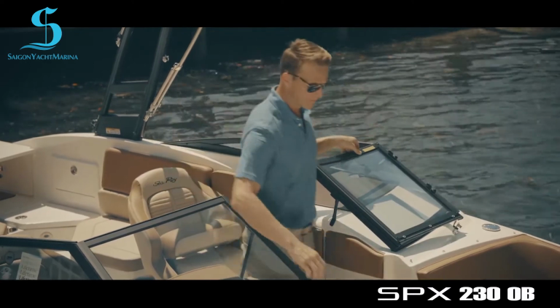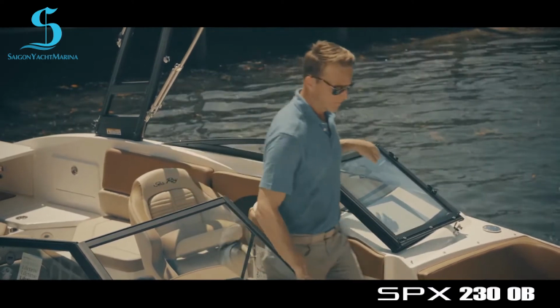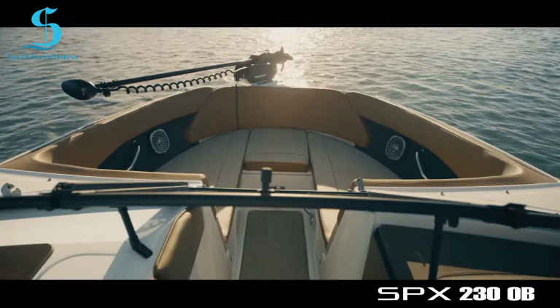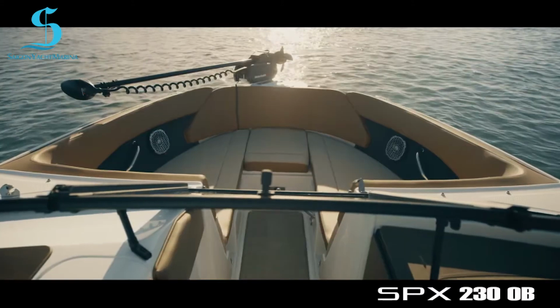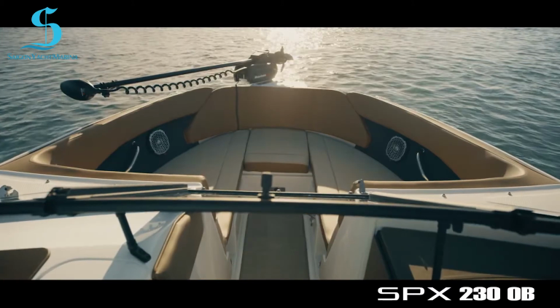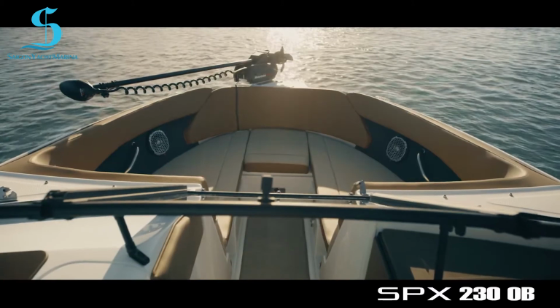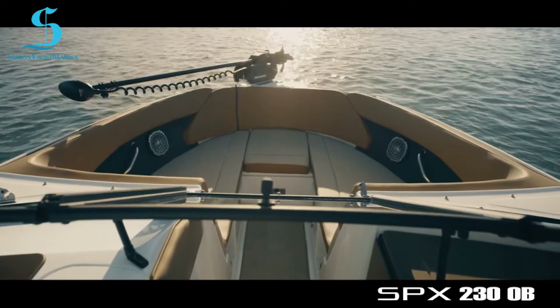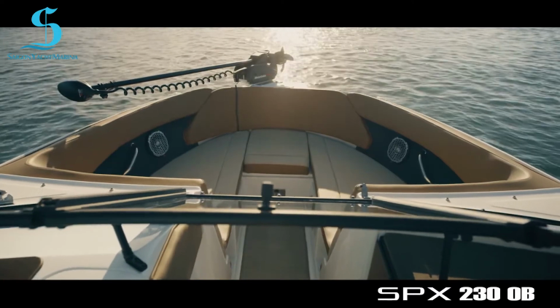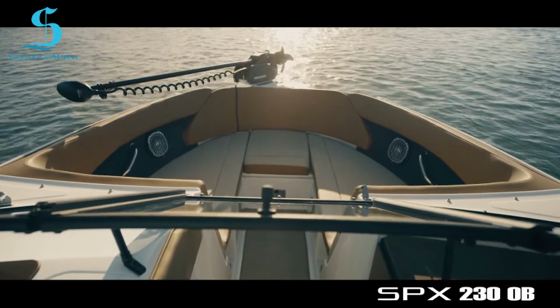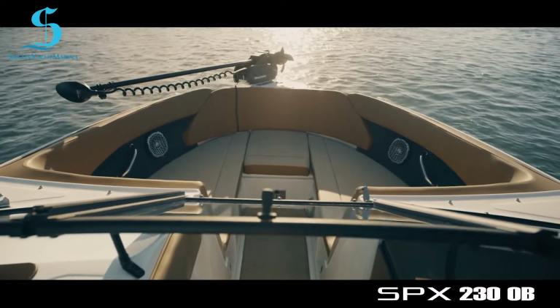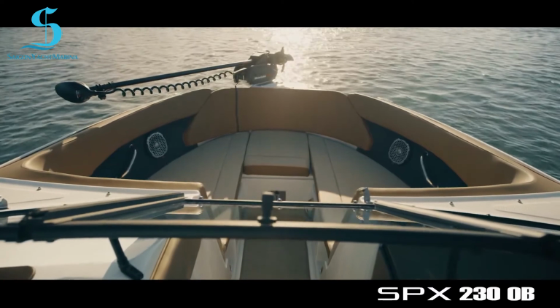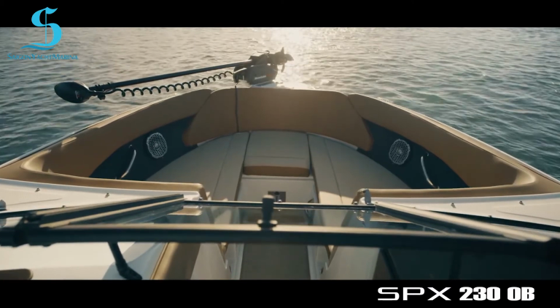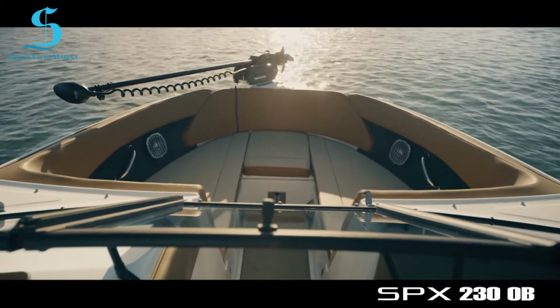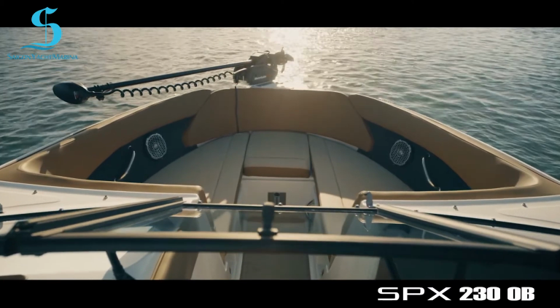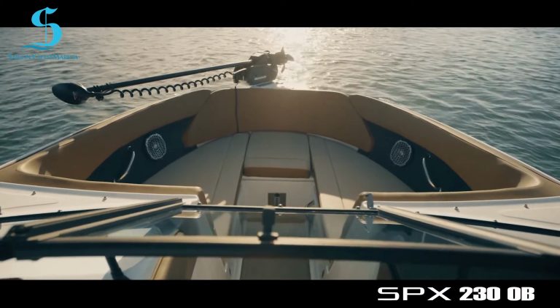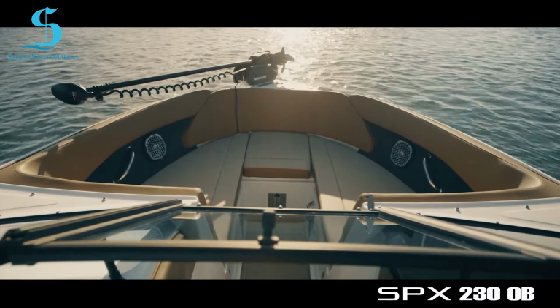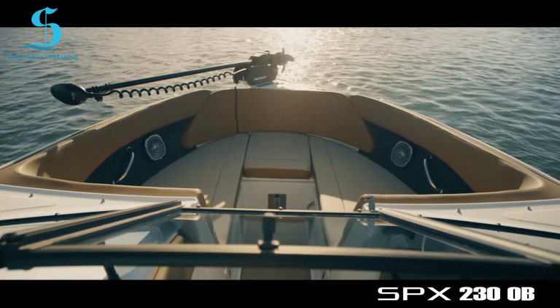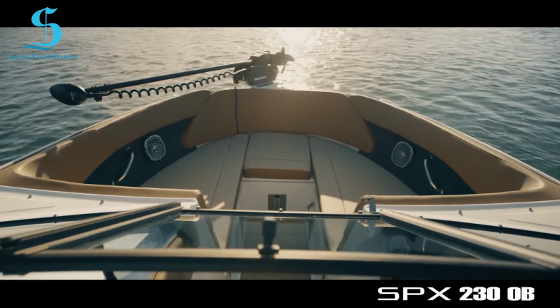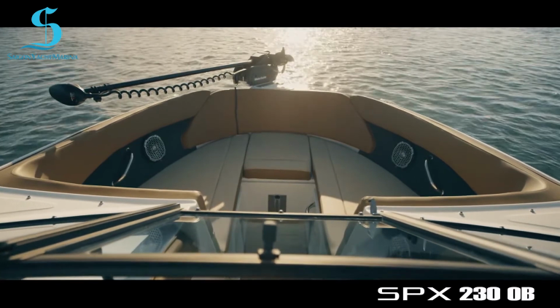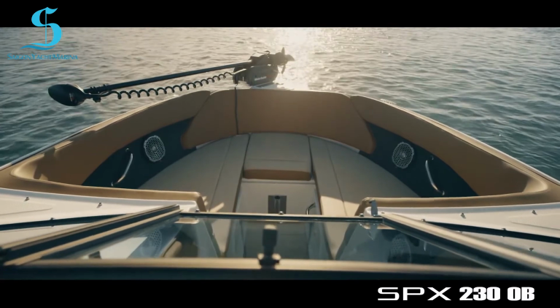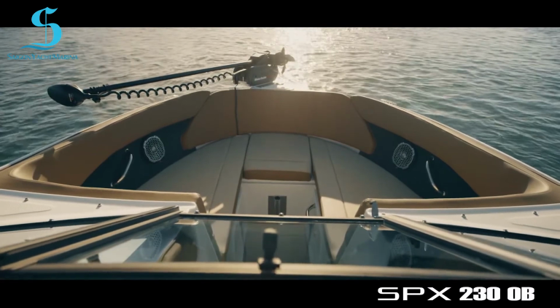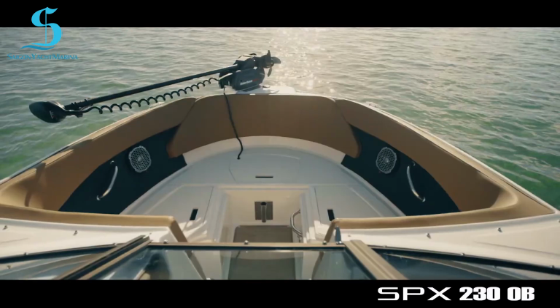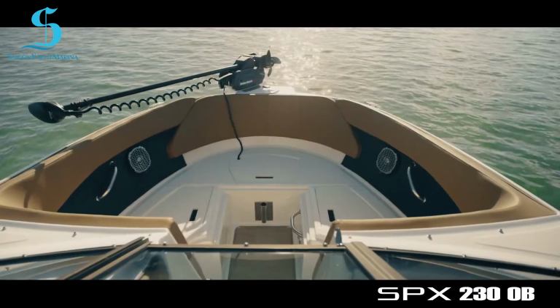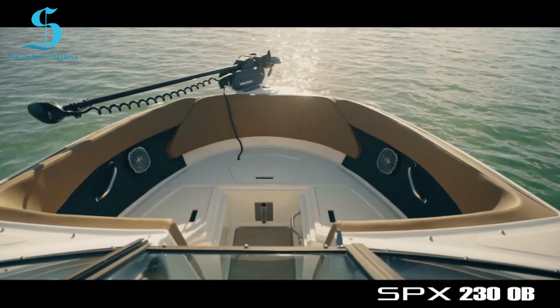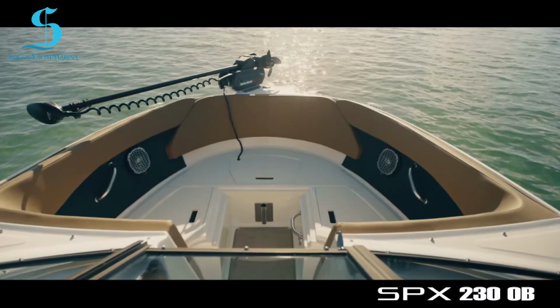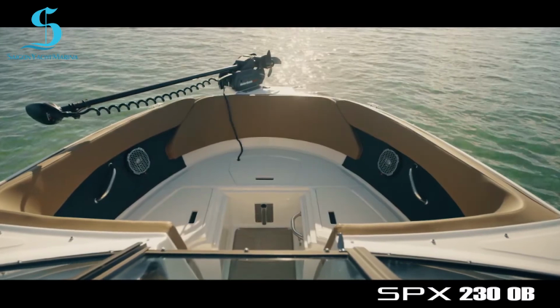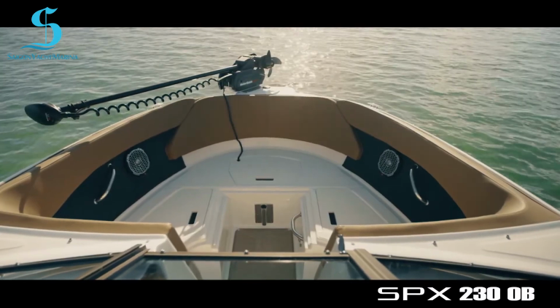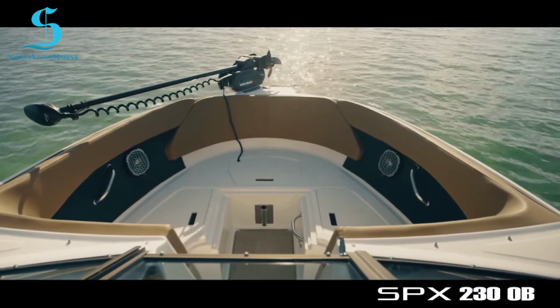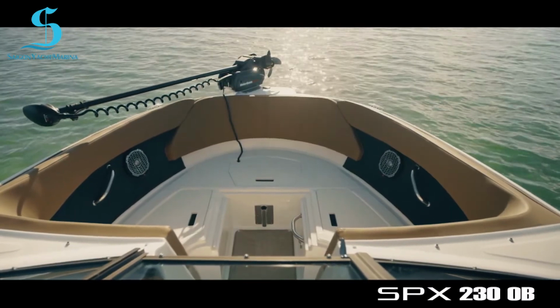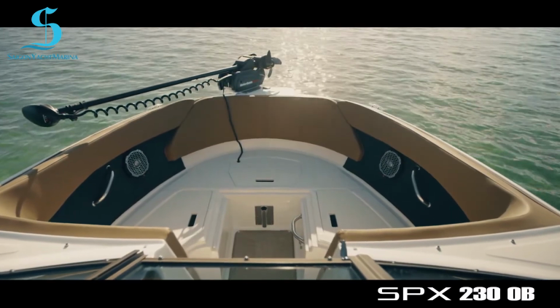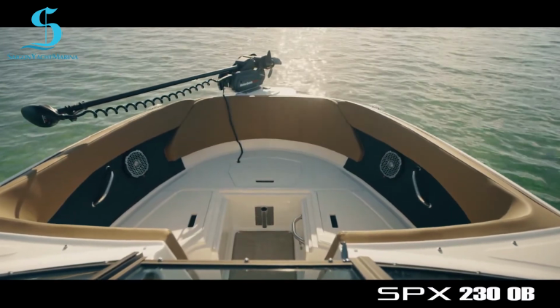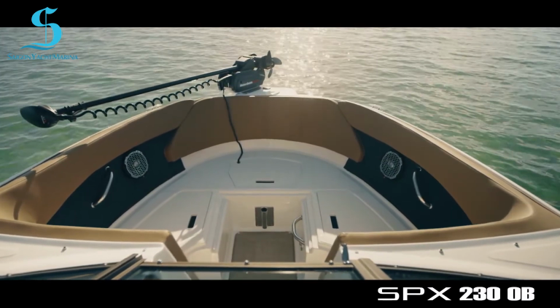The bow seating includes port and starboard bolsters for ergonomic comfort. Cushions lift to reveal handy storage compartments.